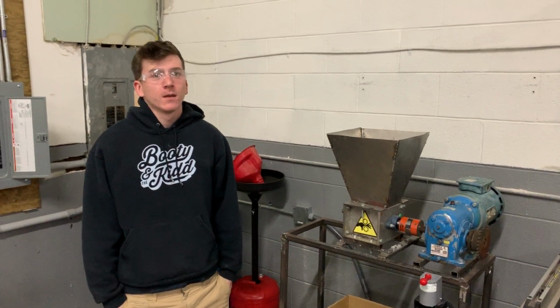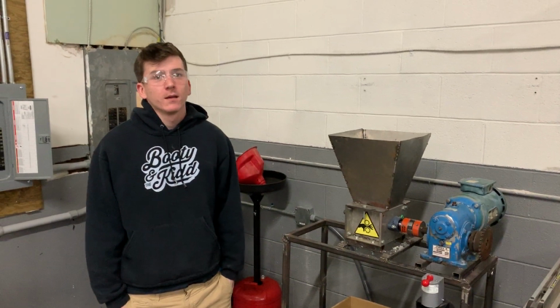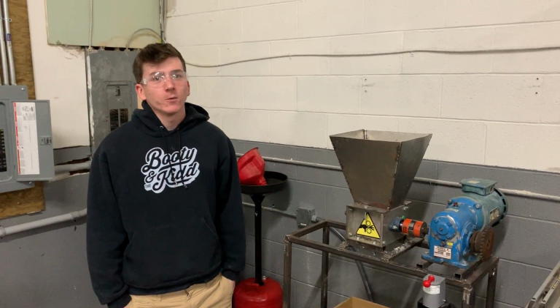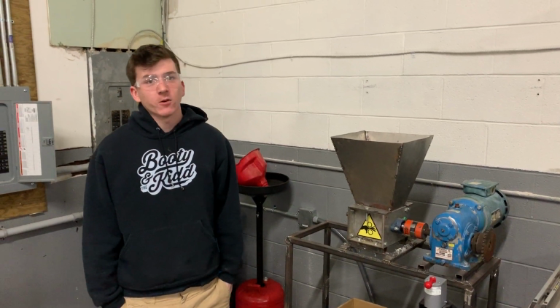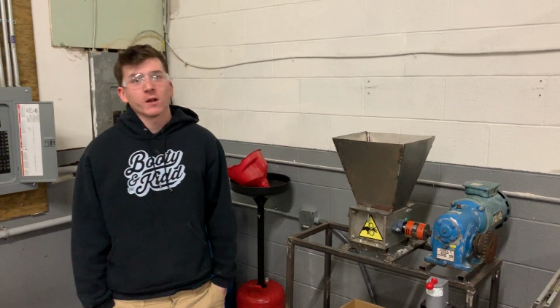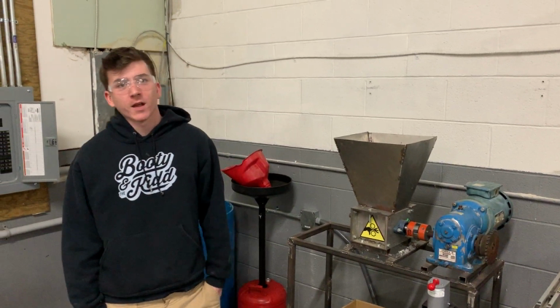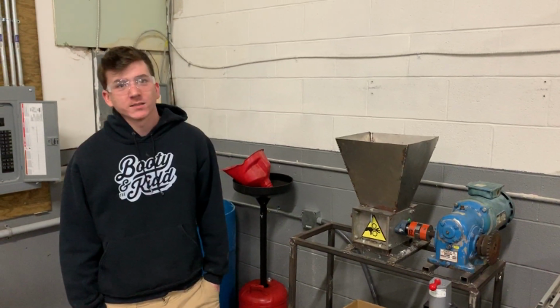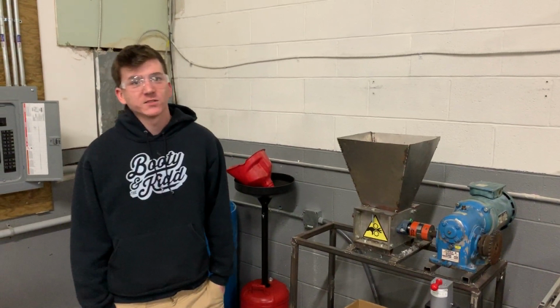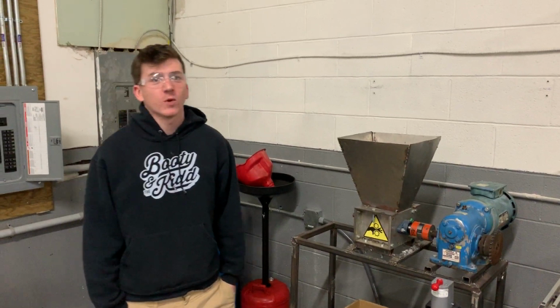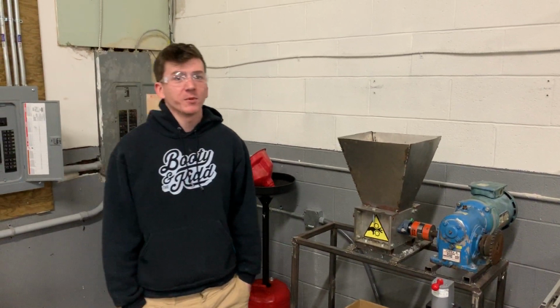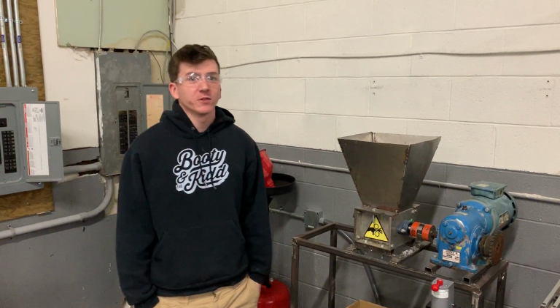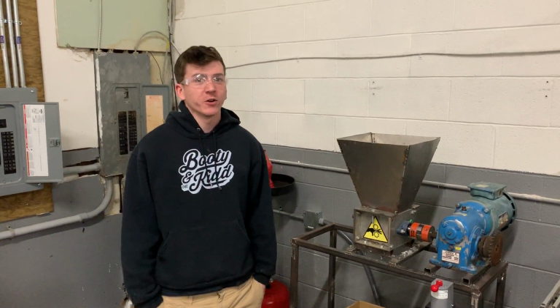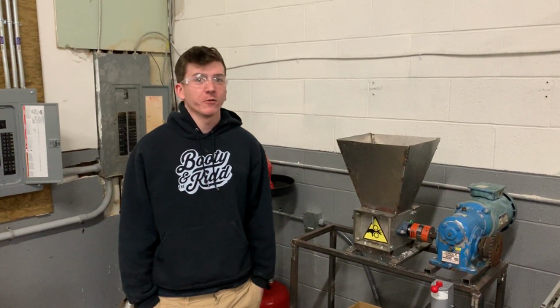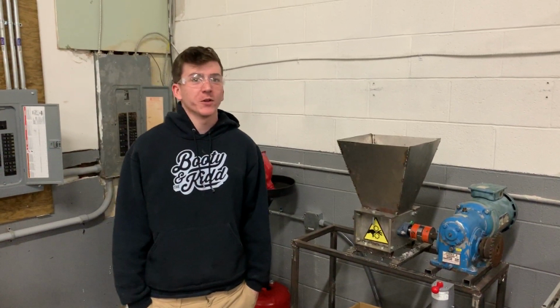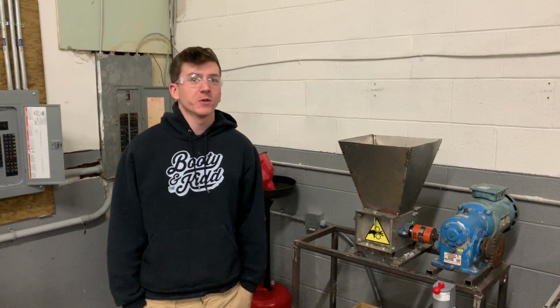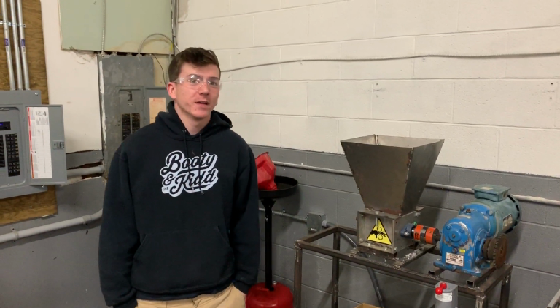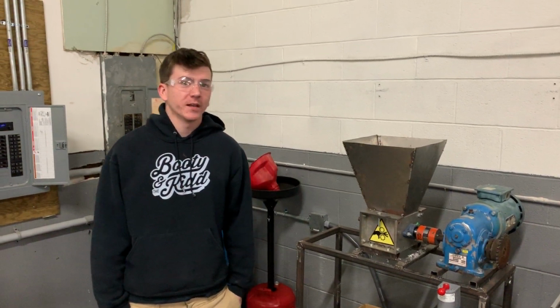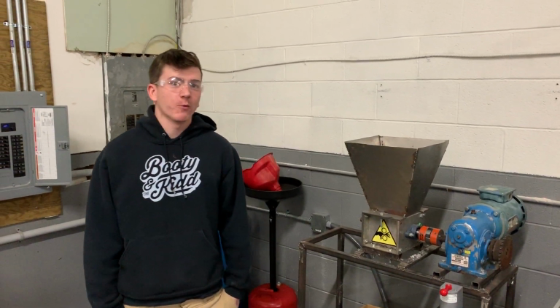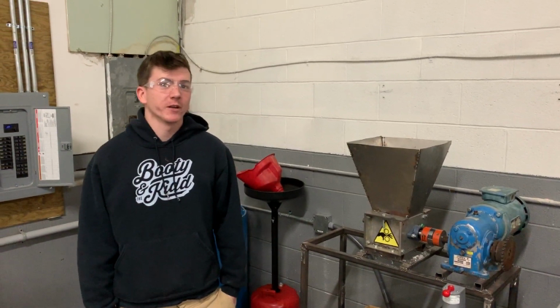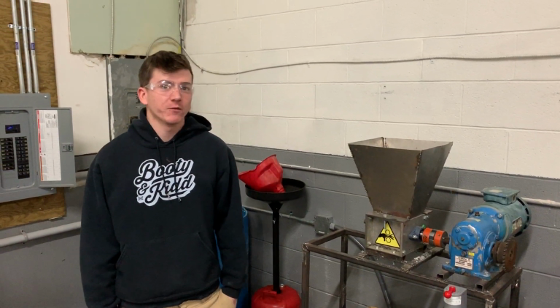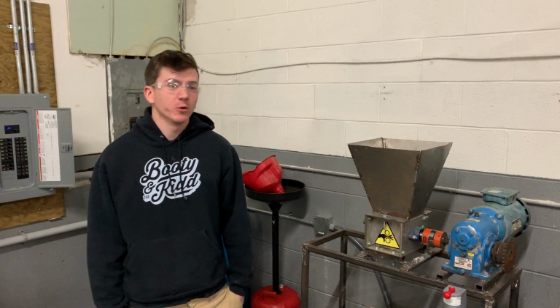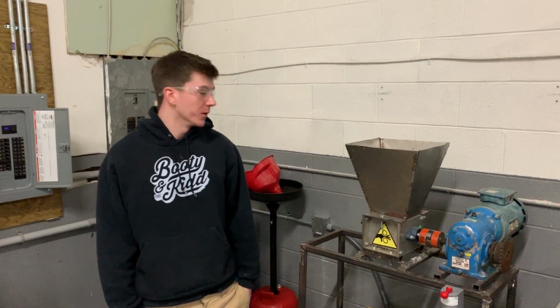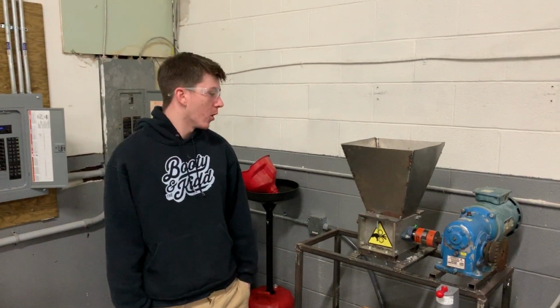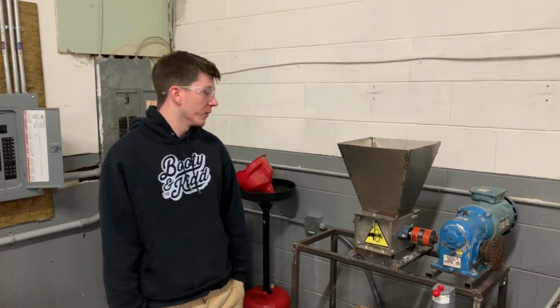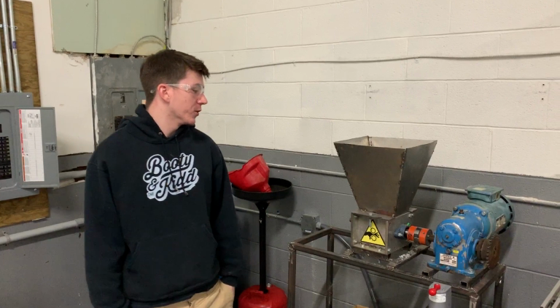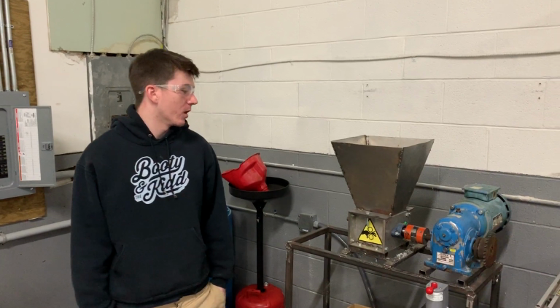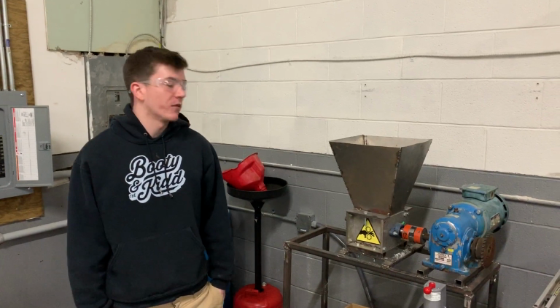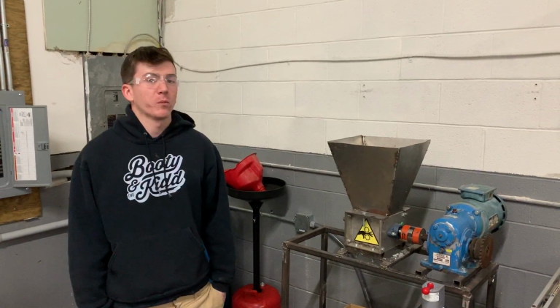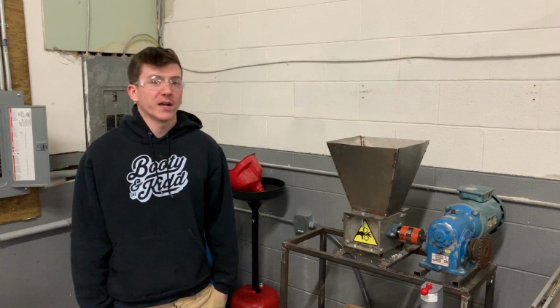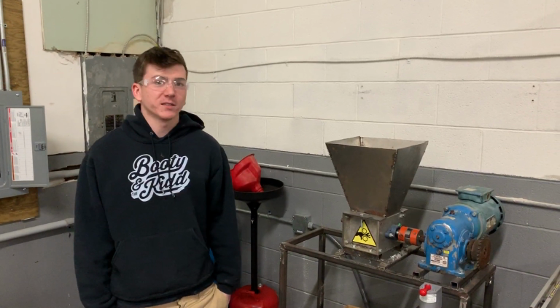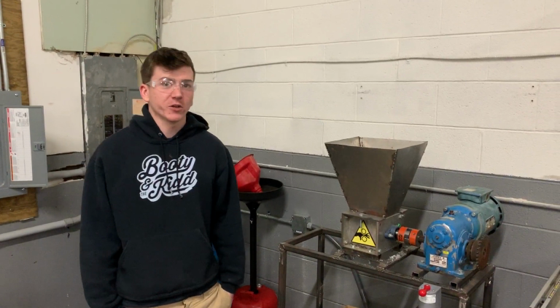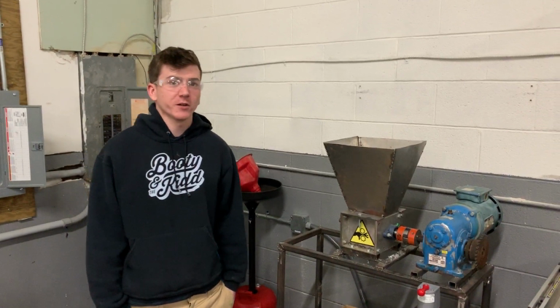Hey, what's going on guys? This is Rob here with the Nerdy Review. Today we're going to give you a little overview of our plastic shredder.